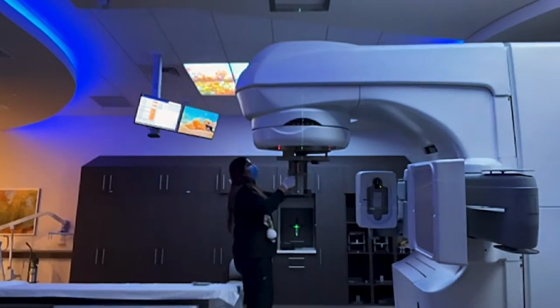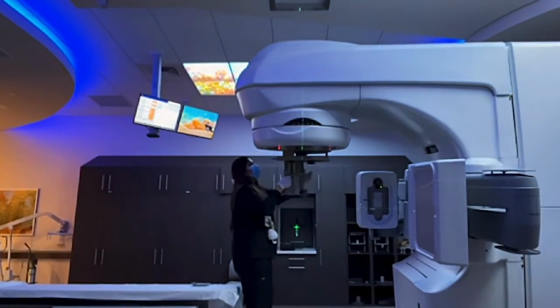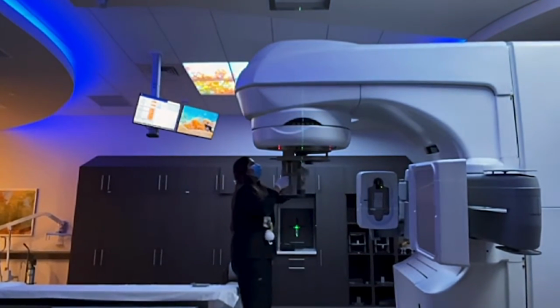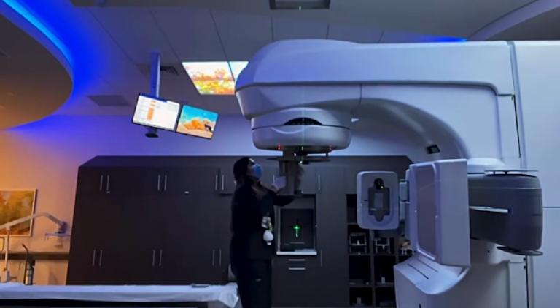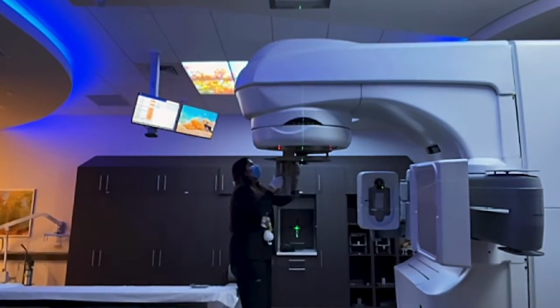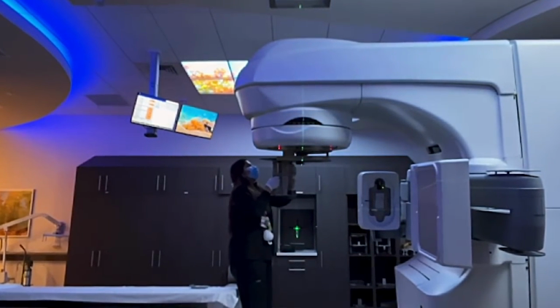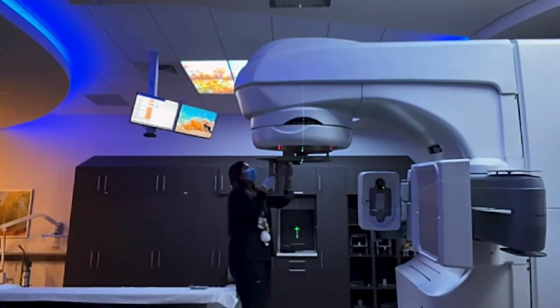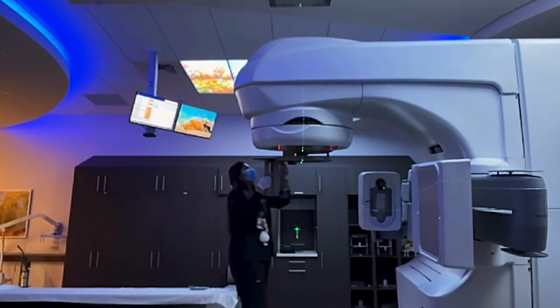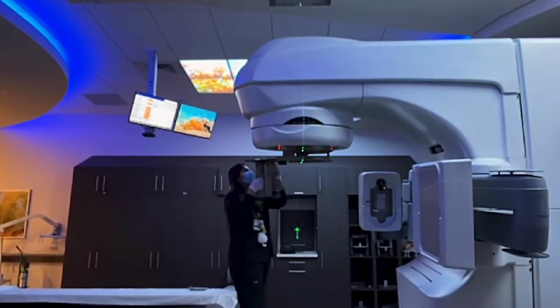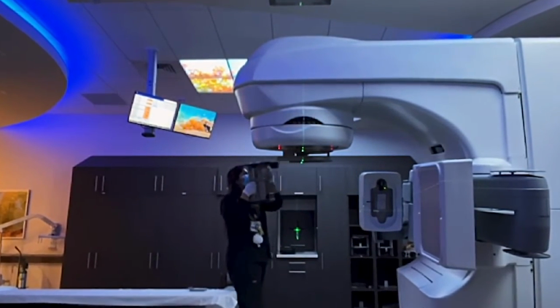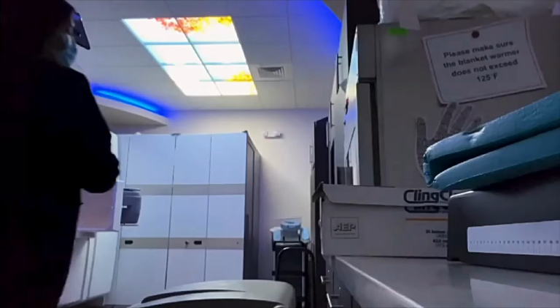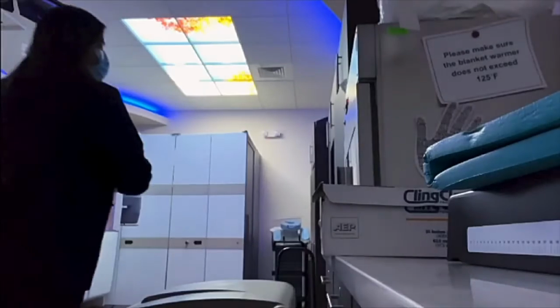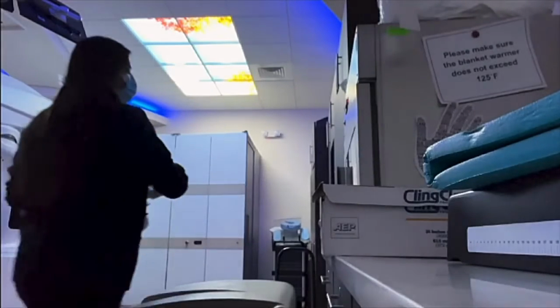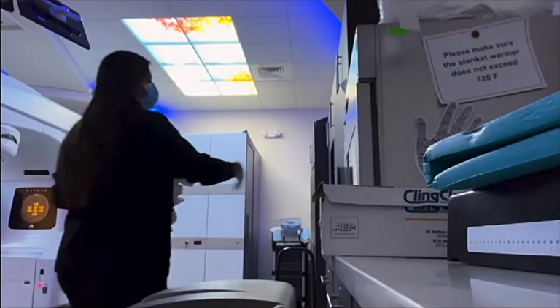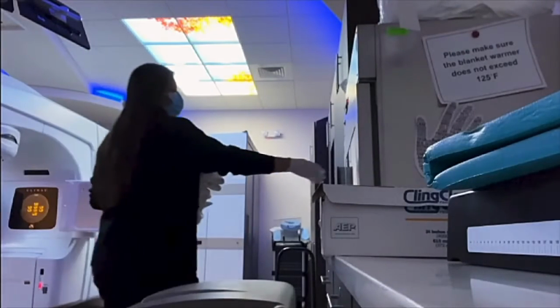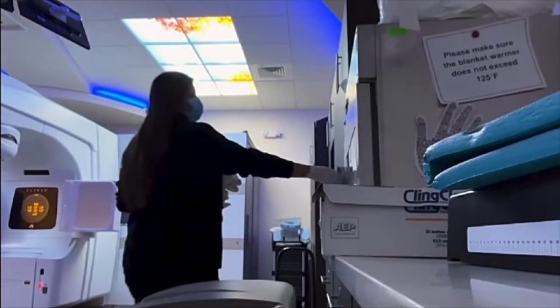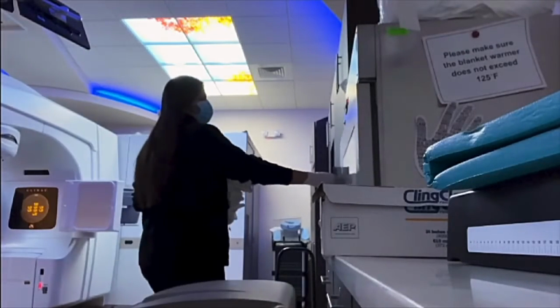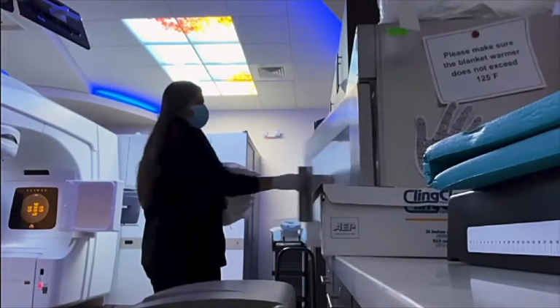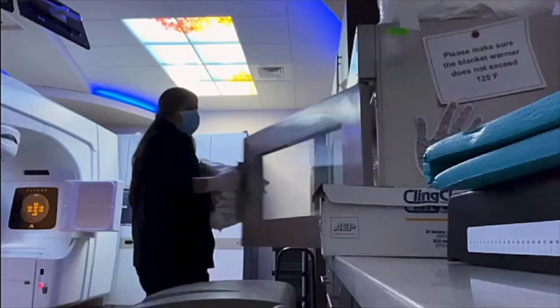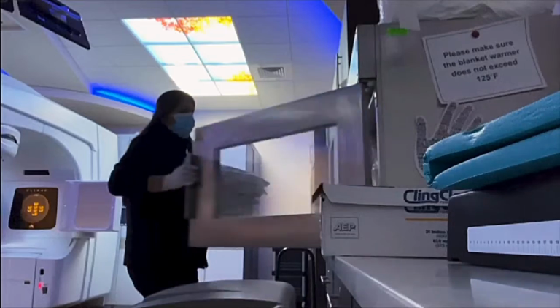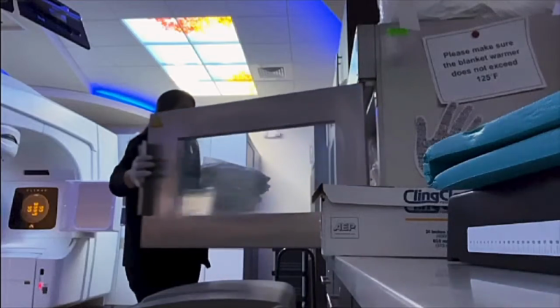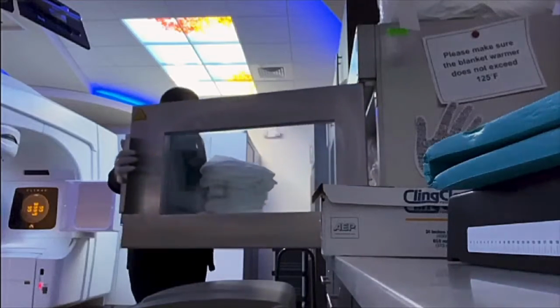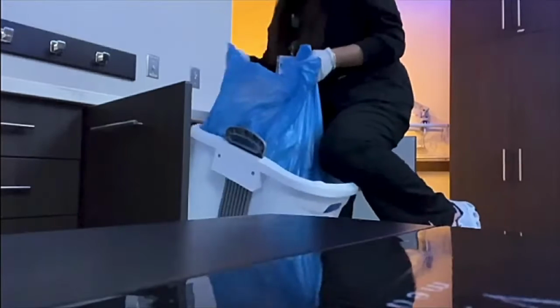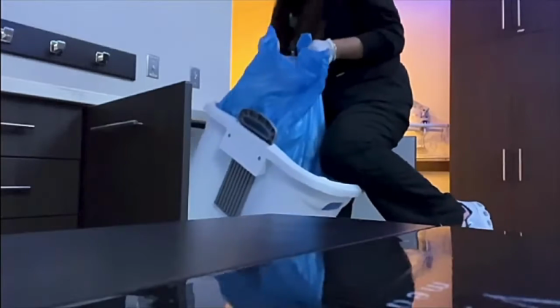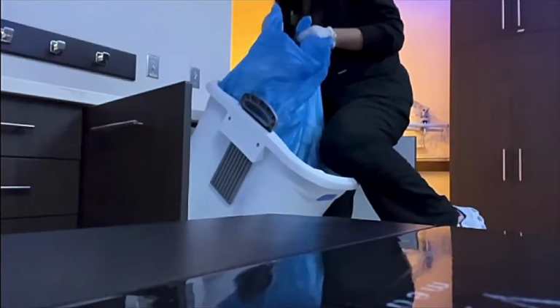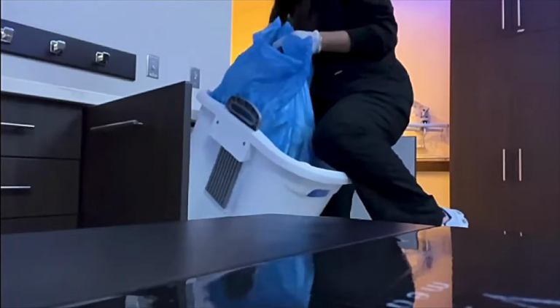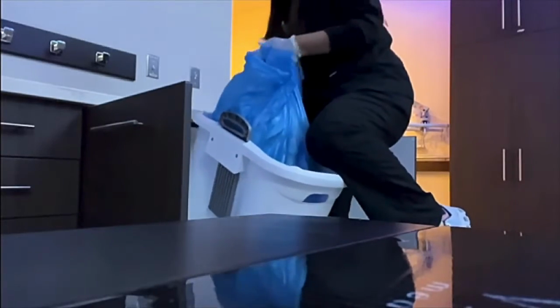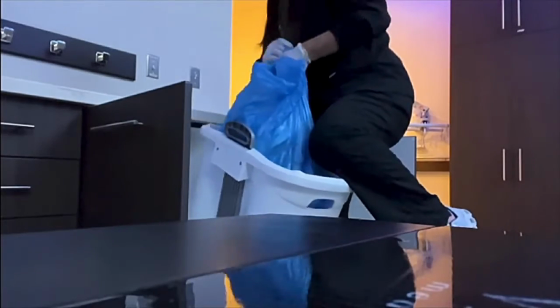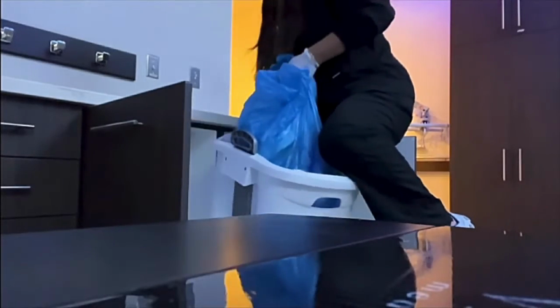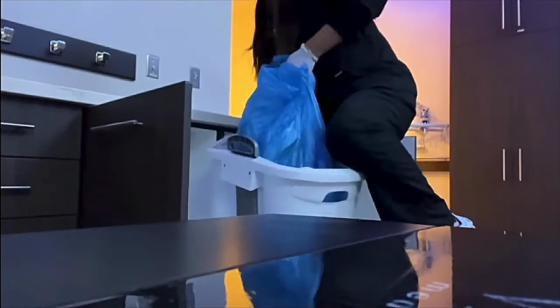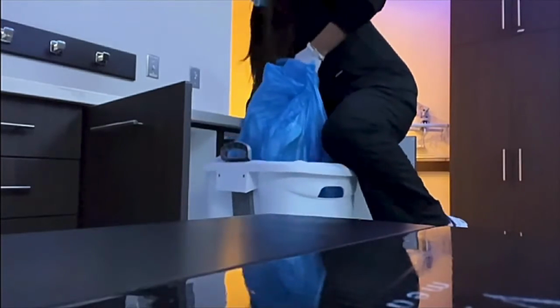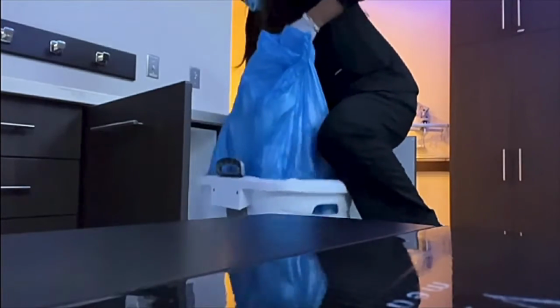At the end of the day, we stock our warmer with more blankets and take the soiled linen, and then we are done for the day.